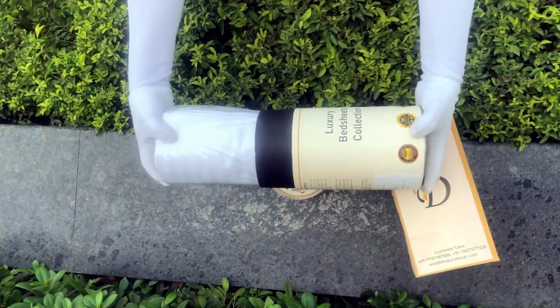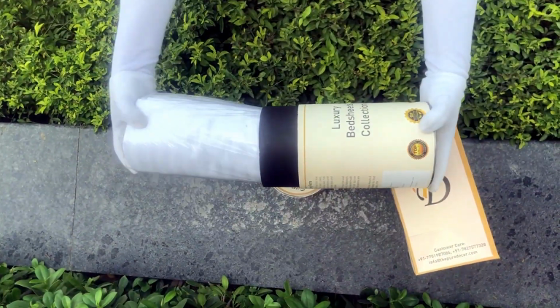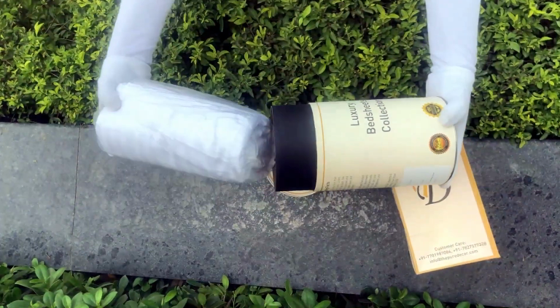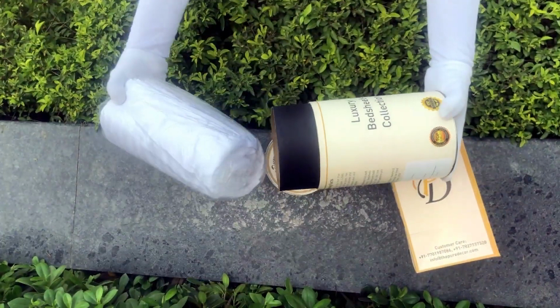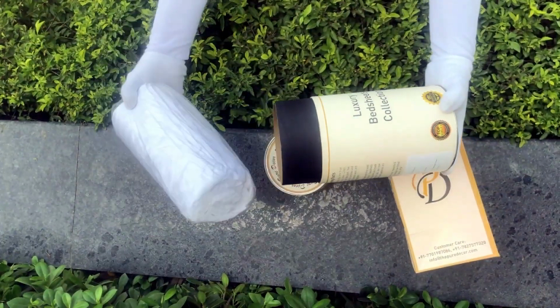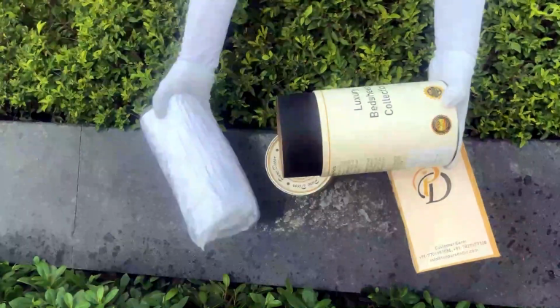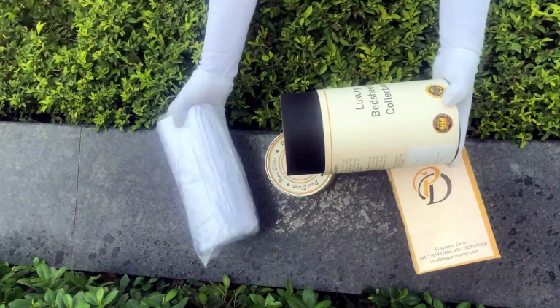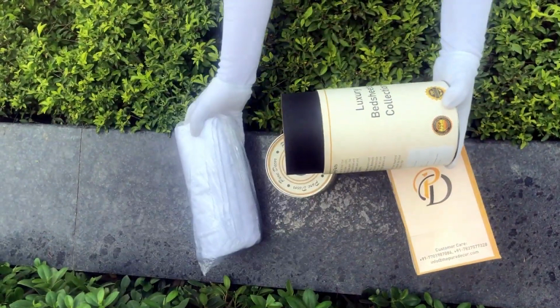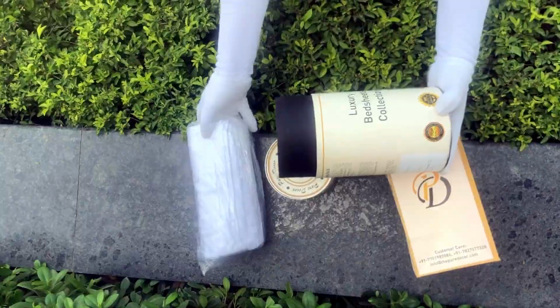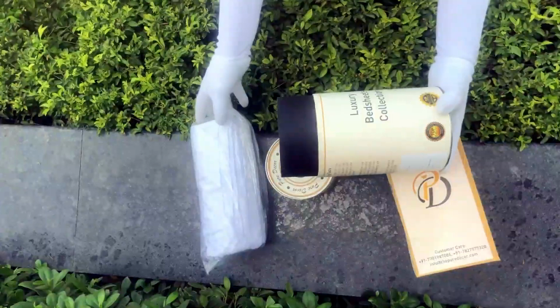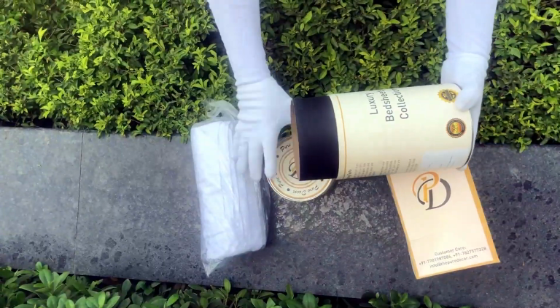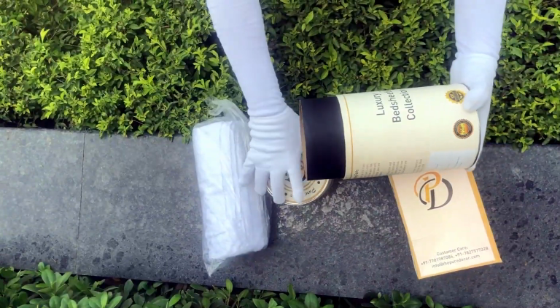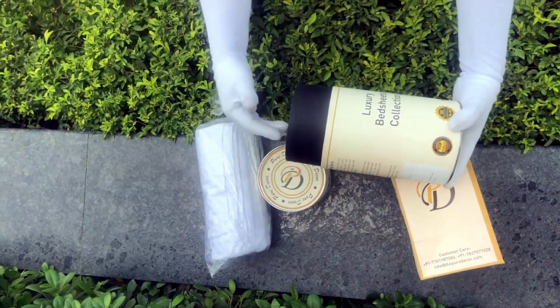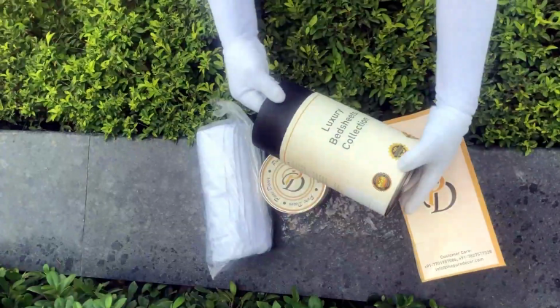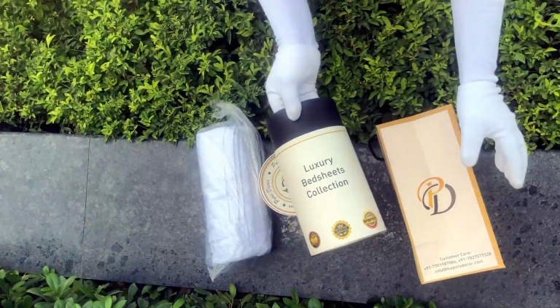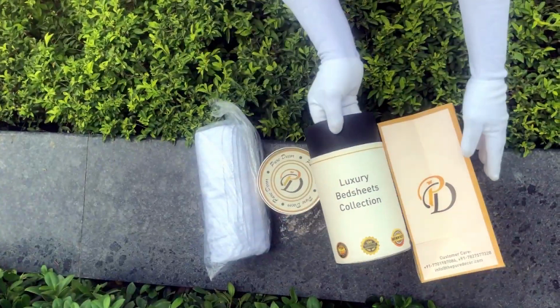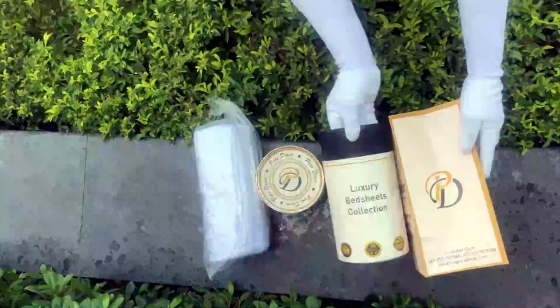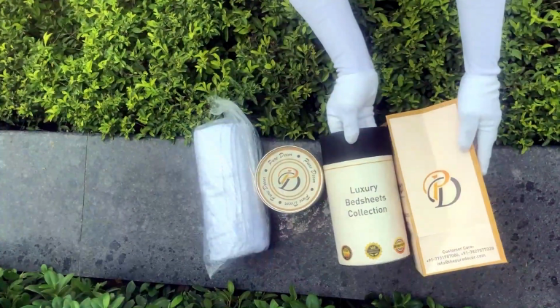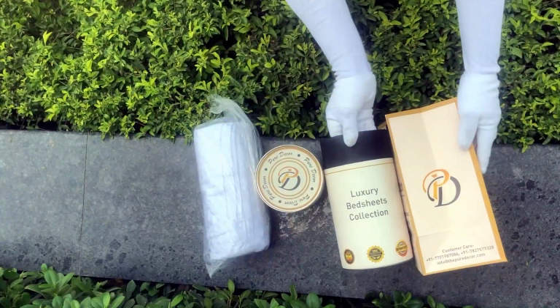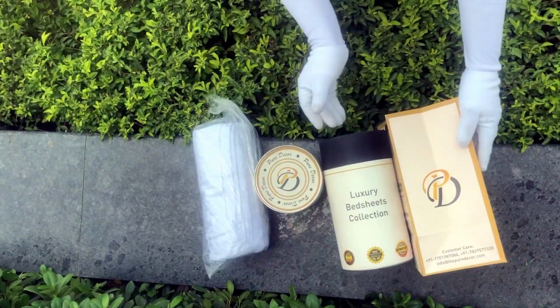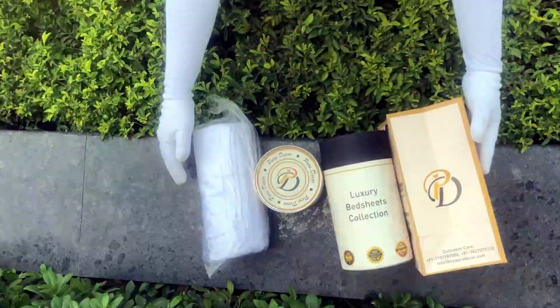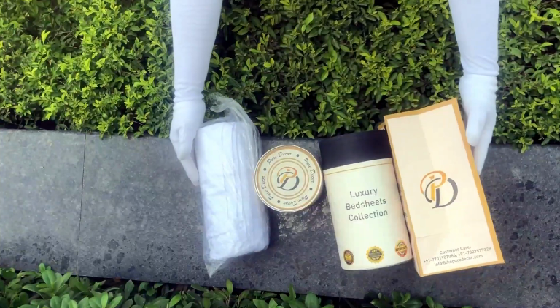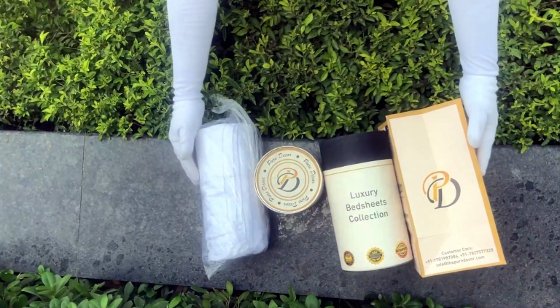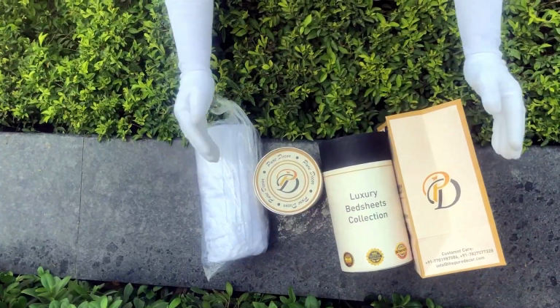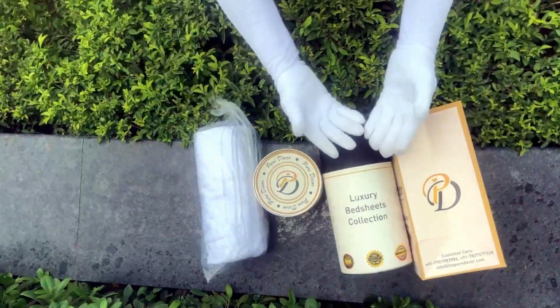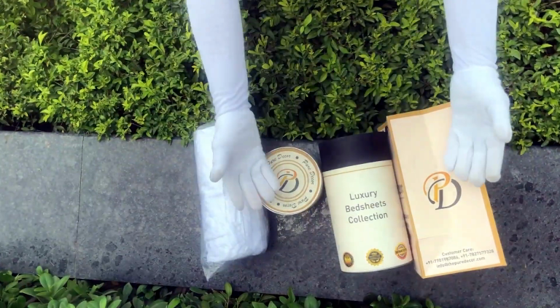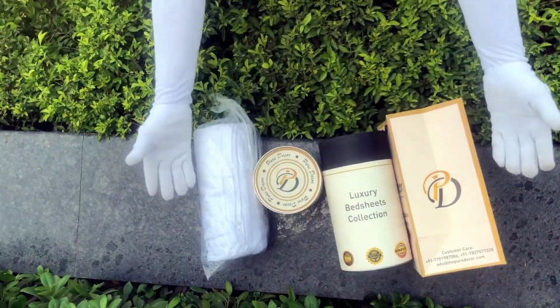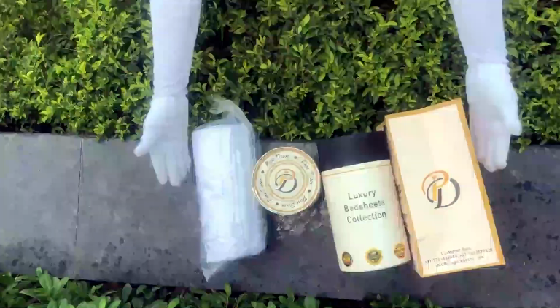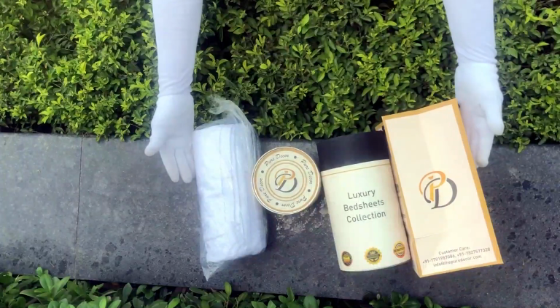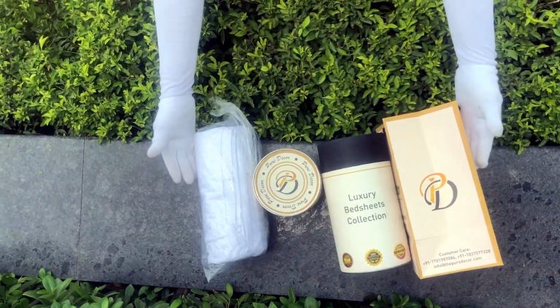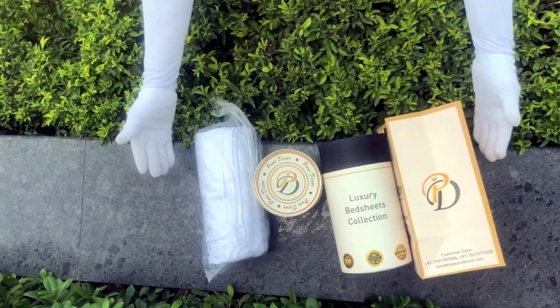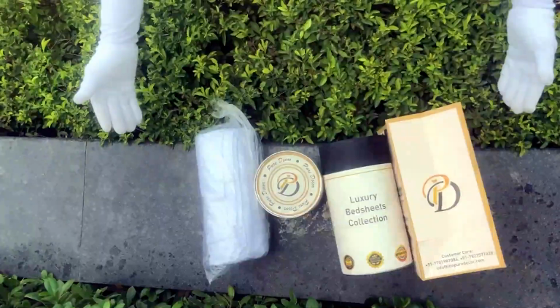Here at Pure Decor, we understand the importance of packaging, thereby serving you a perfect product with a perfect packaging.